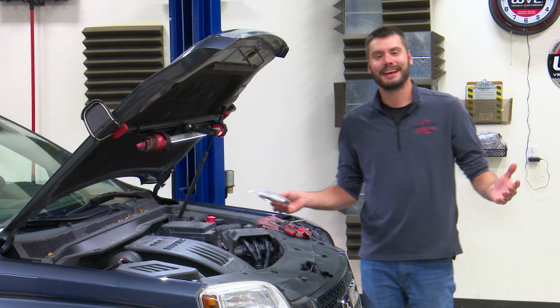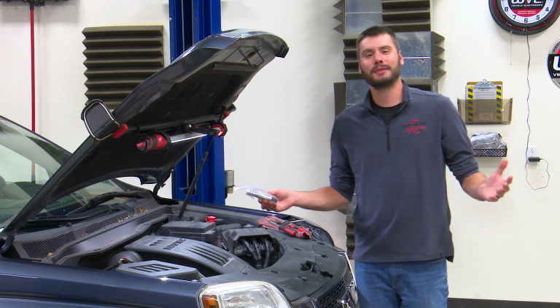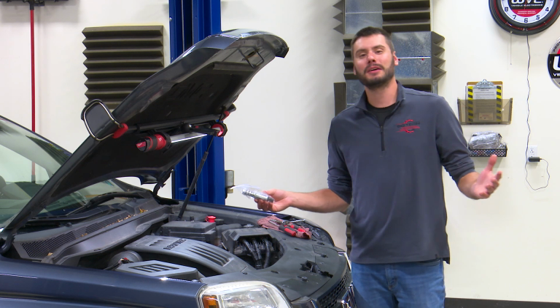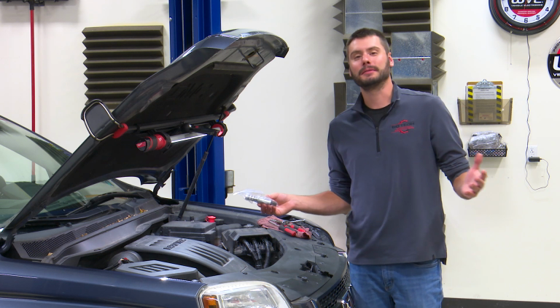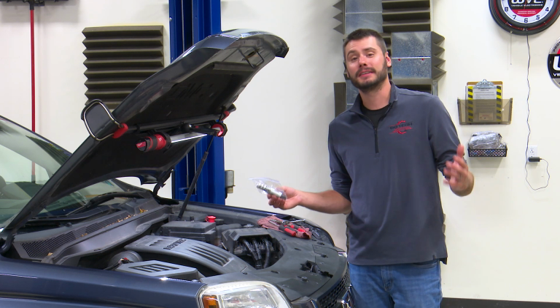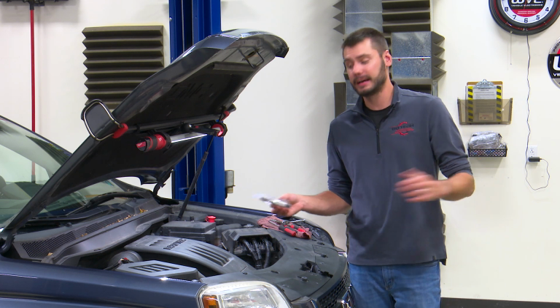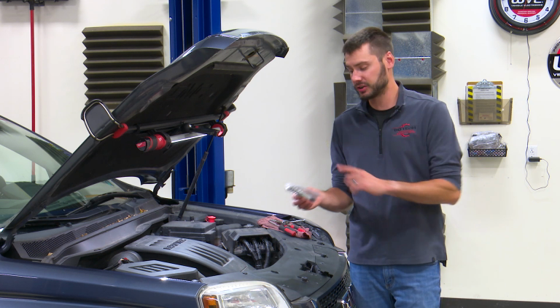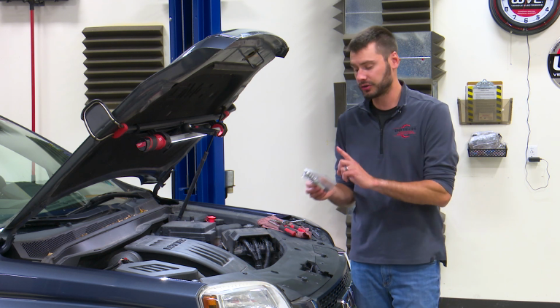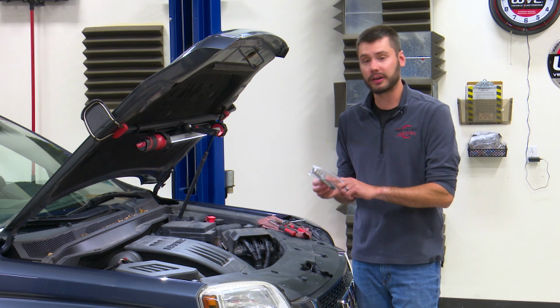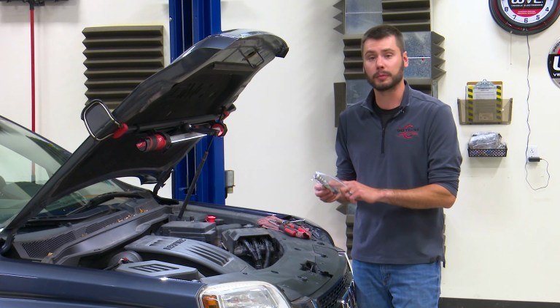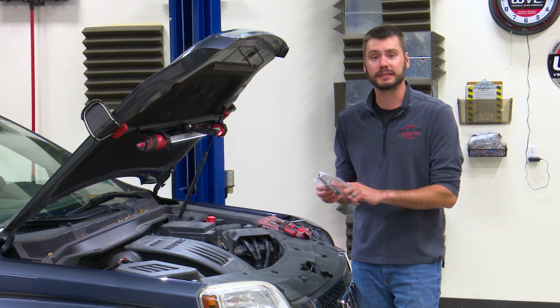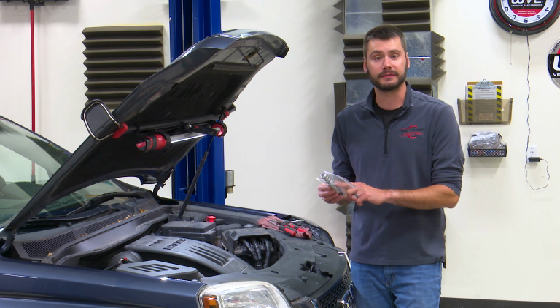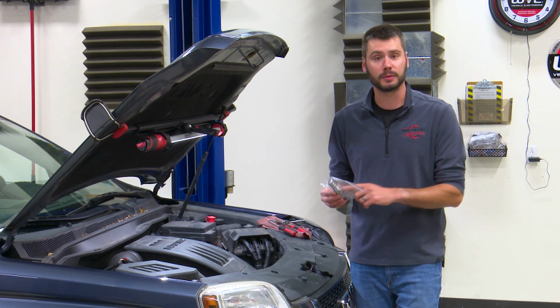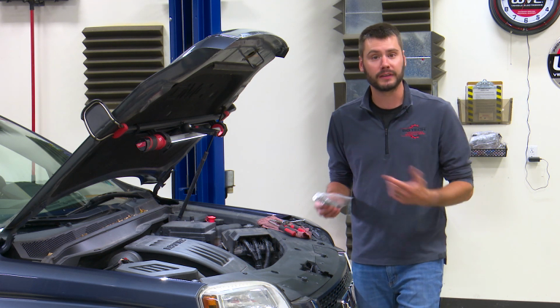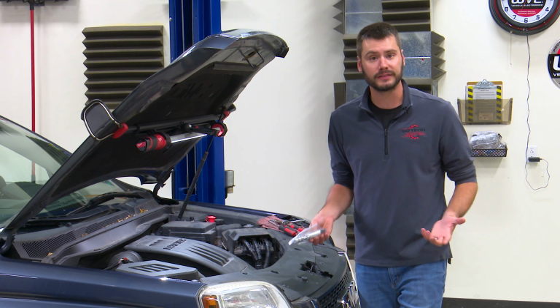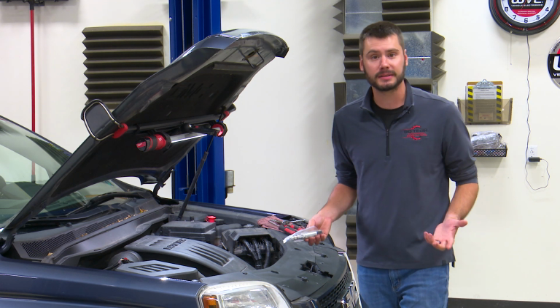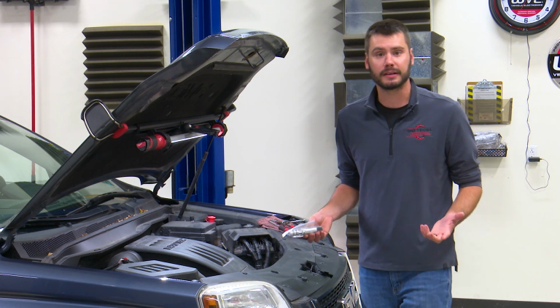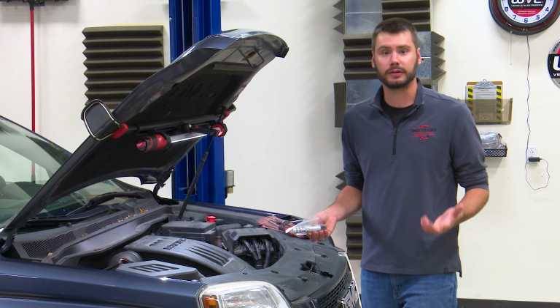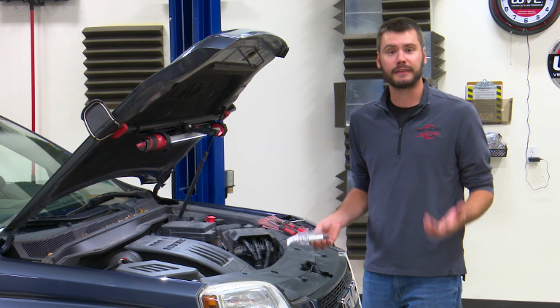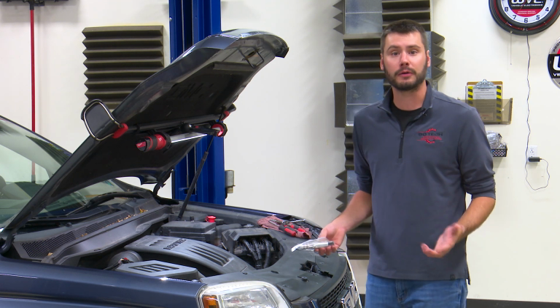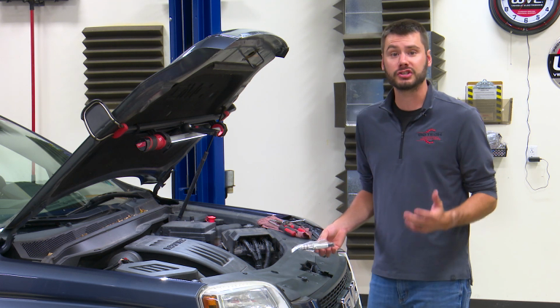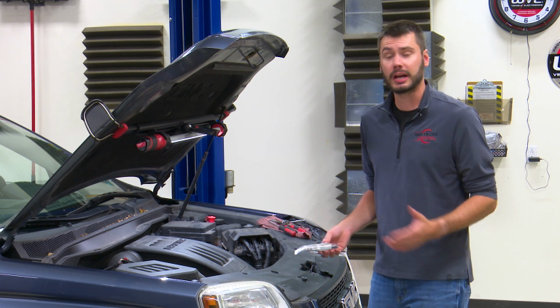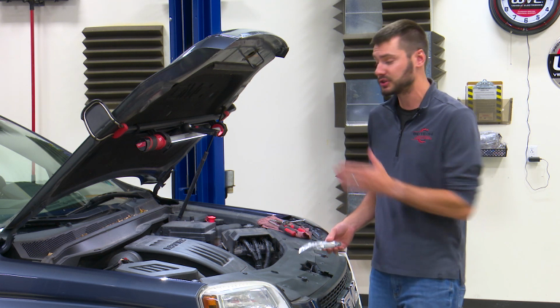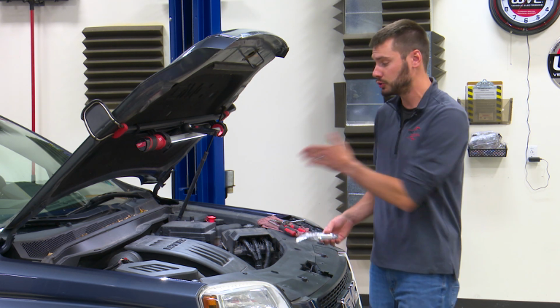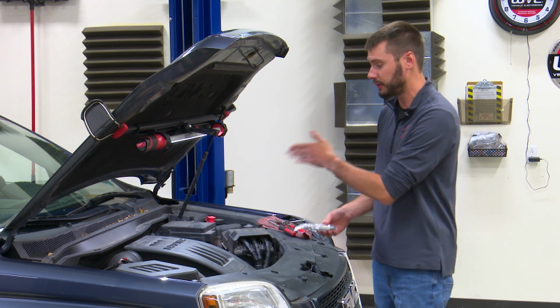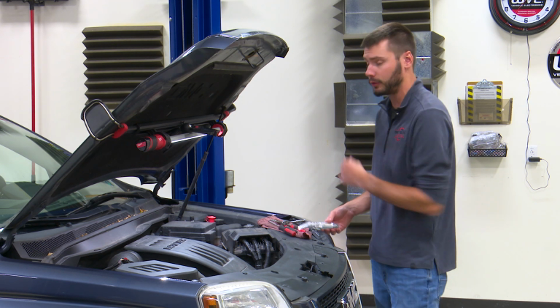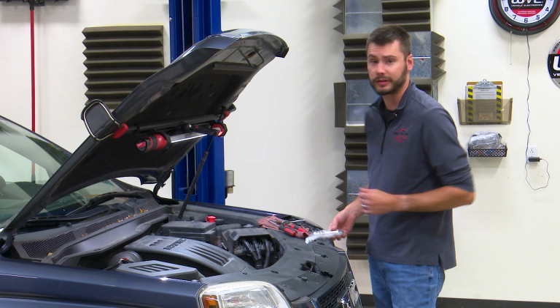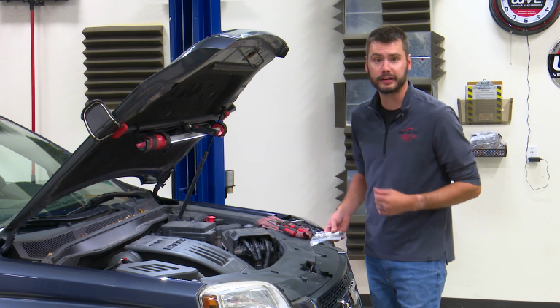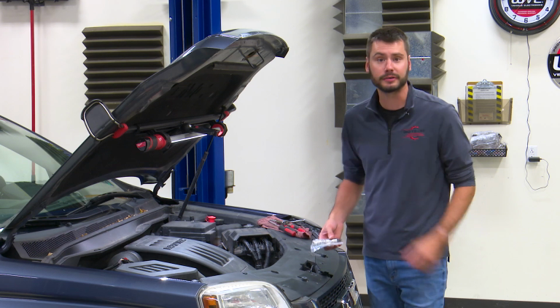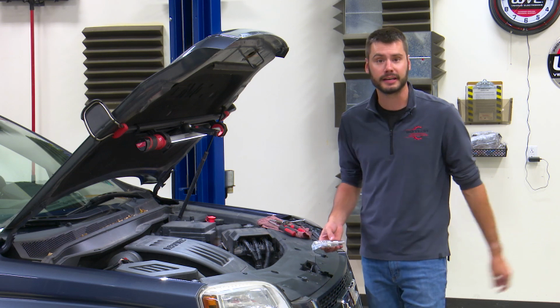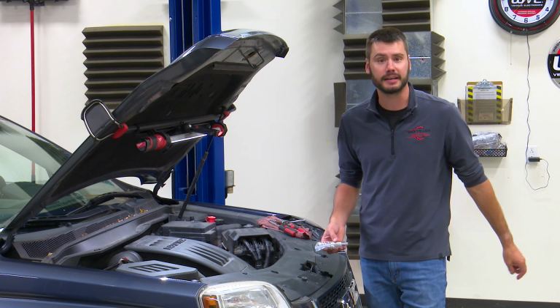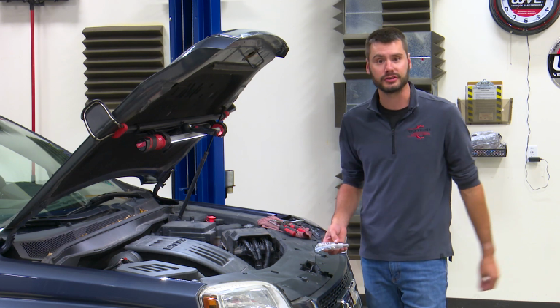Hey, welcome. Today I'm going to show you how to replace the variable valve timing solenoid found on GM's 2.4 liter Ecotech engine.